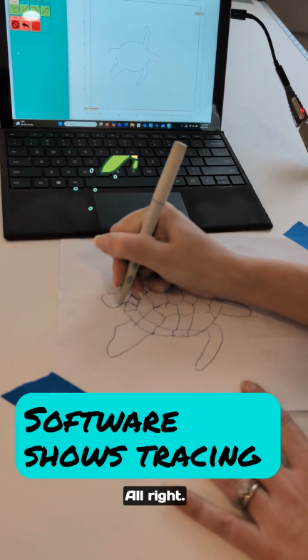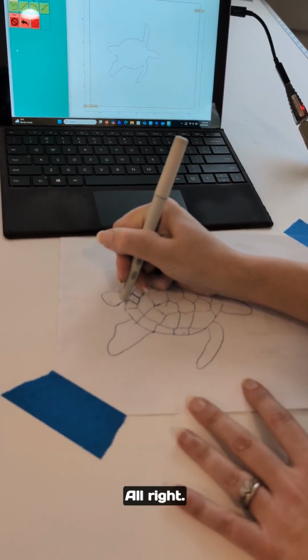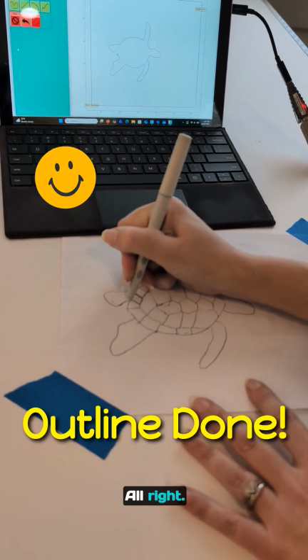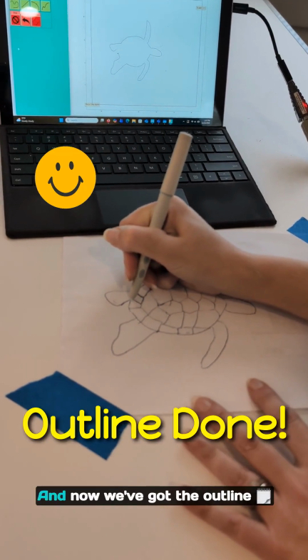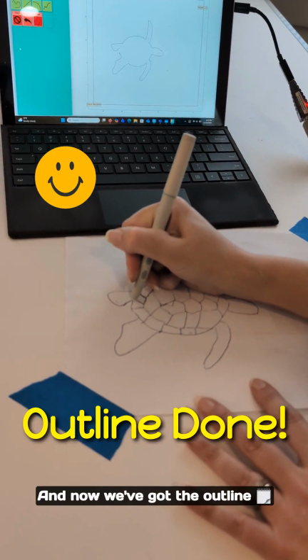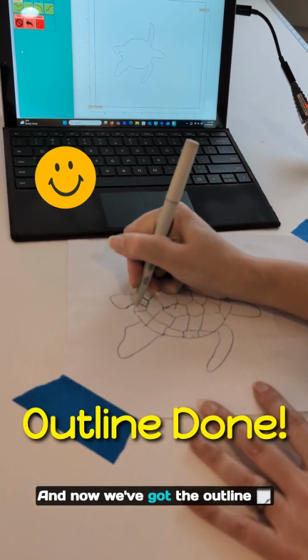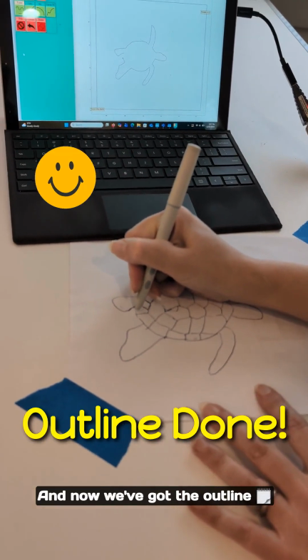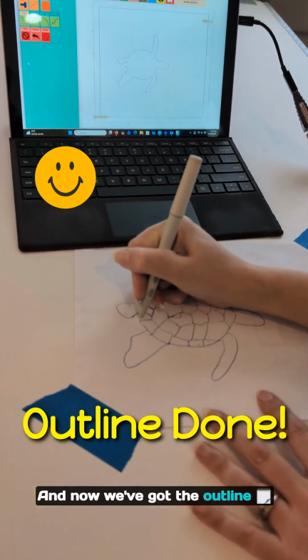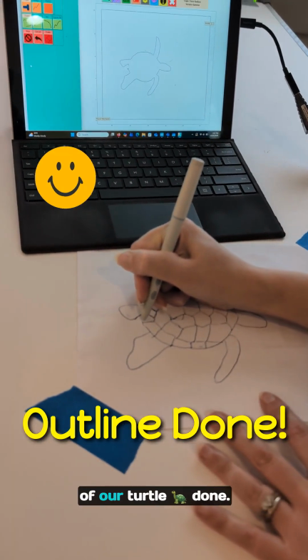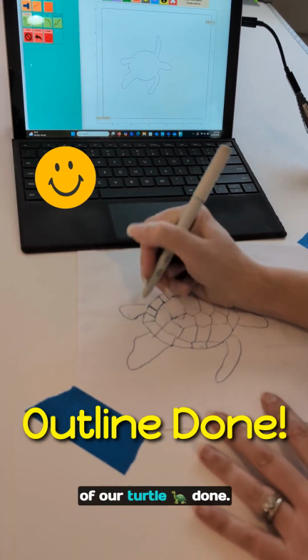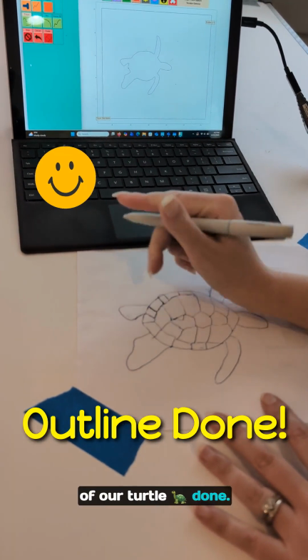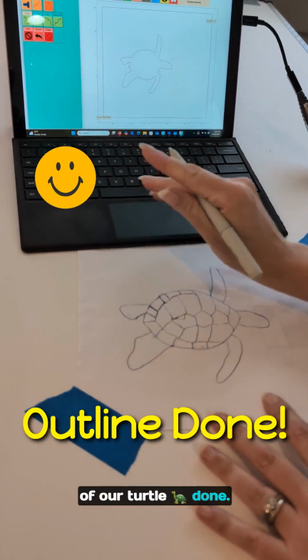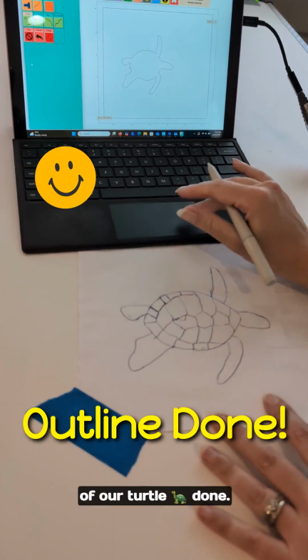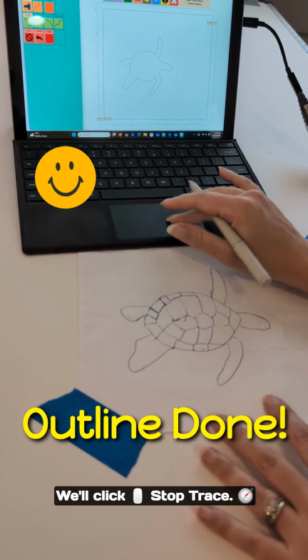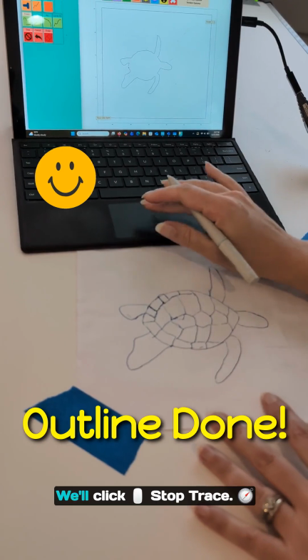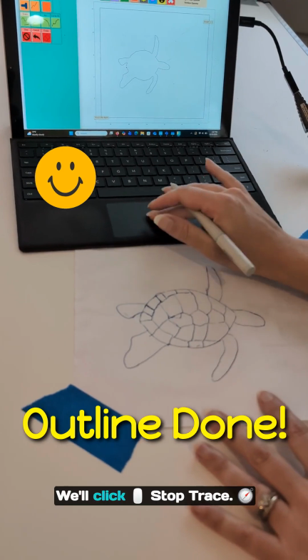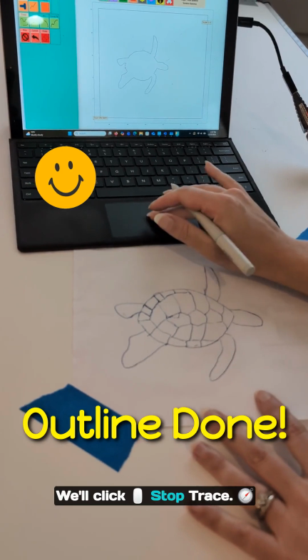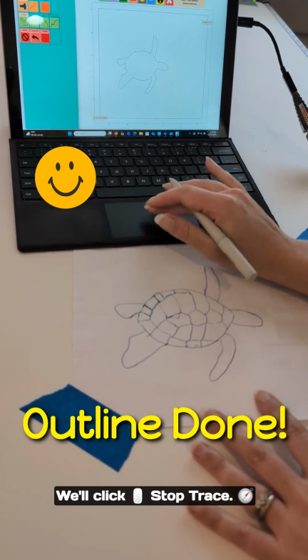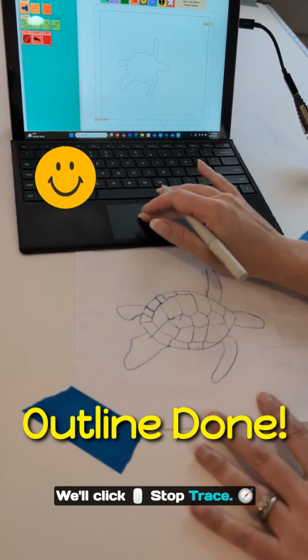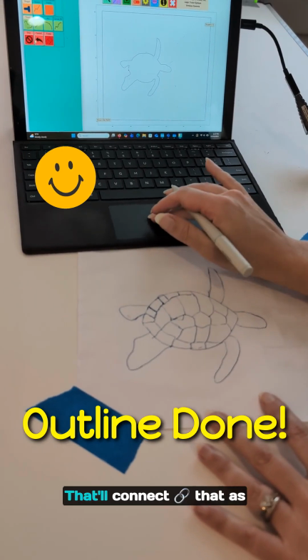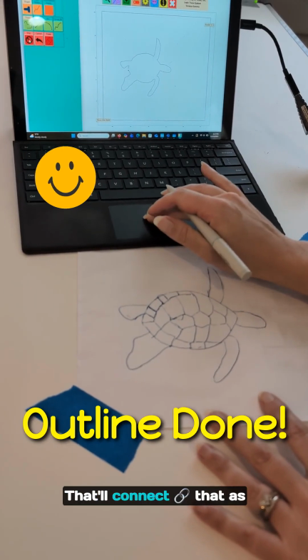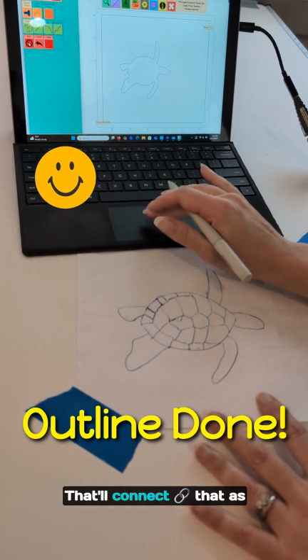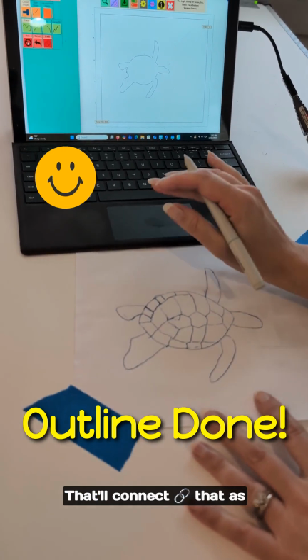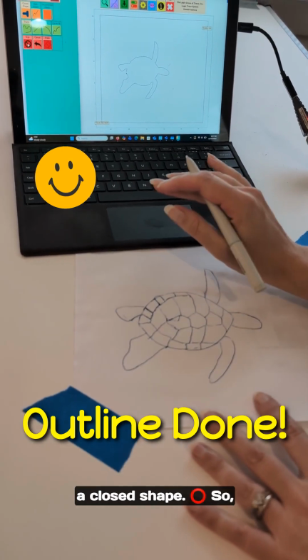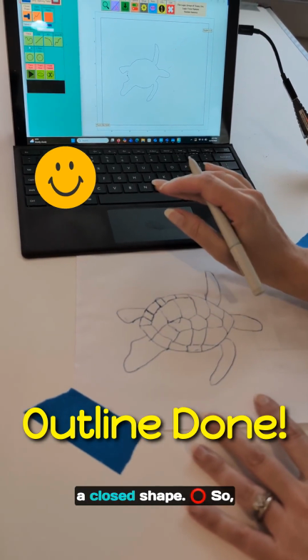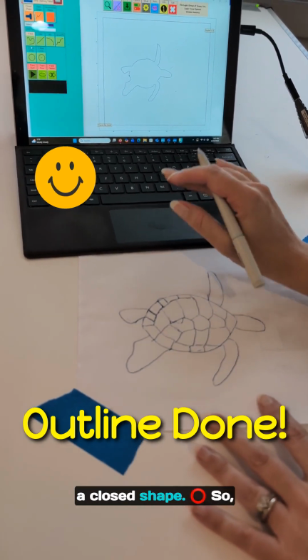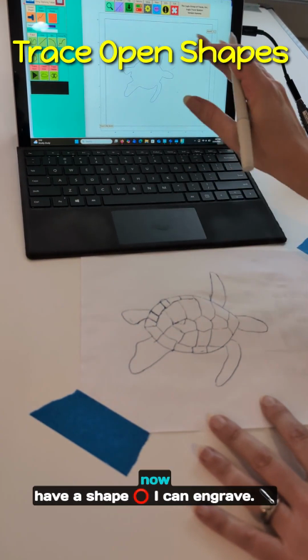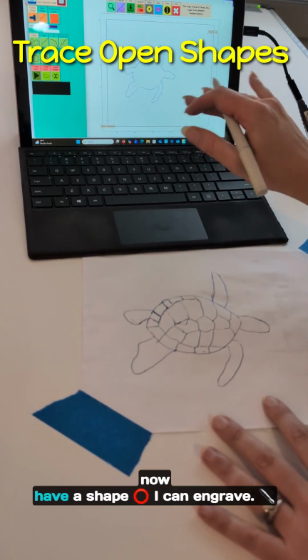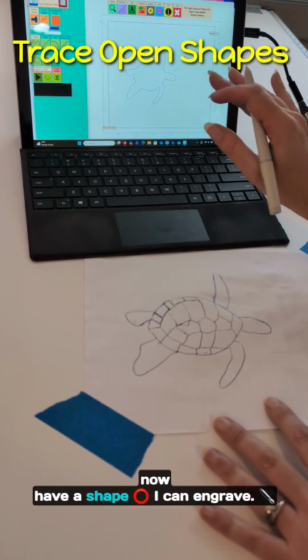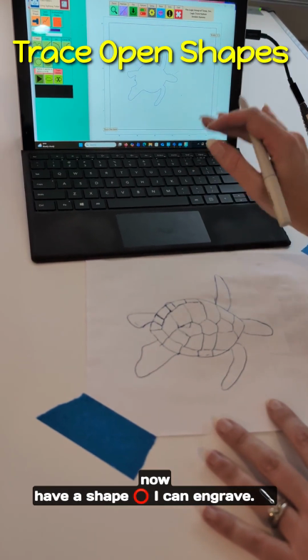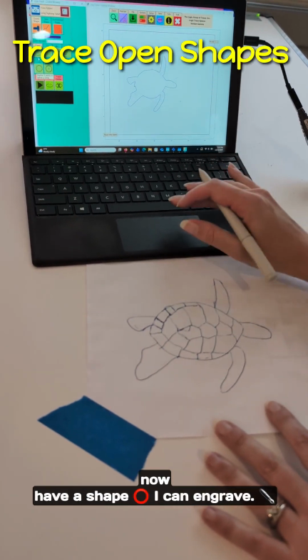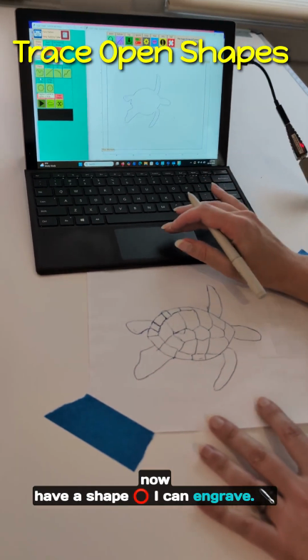Now we've got the outline of our turtle done. We'll click stop trace — that'll connect it as a closed shape, so now I have a shape I can engrave.